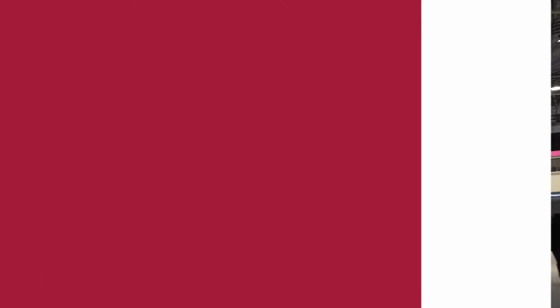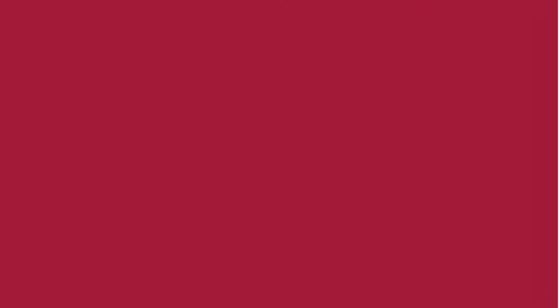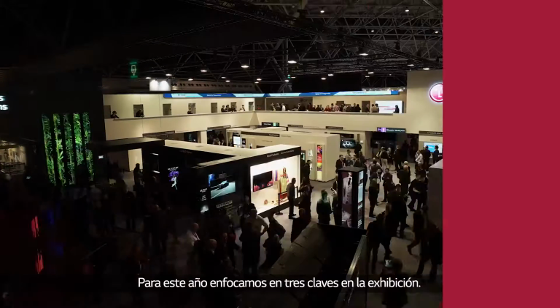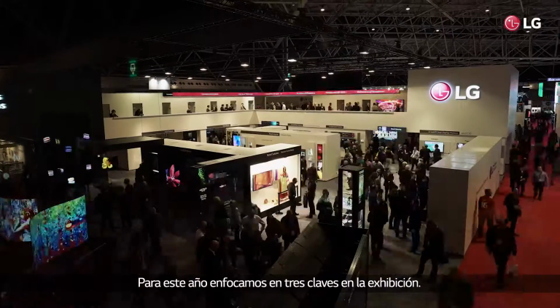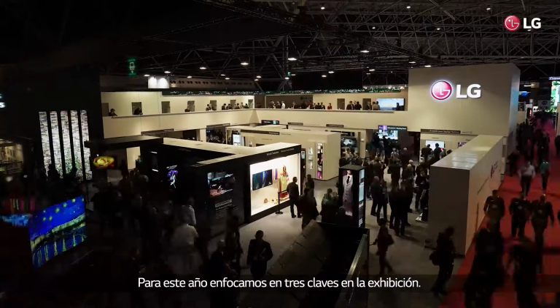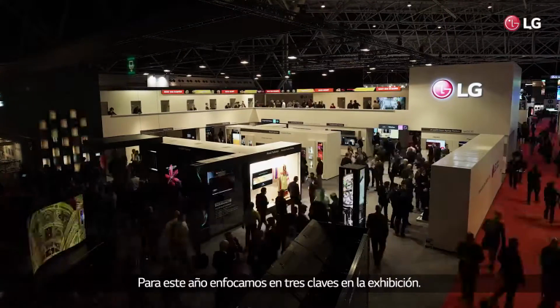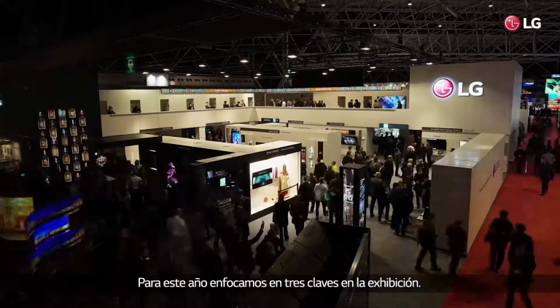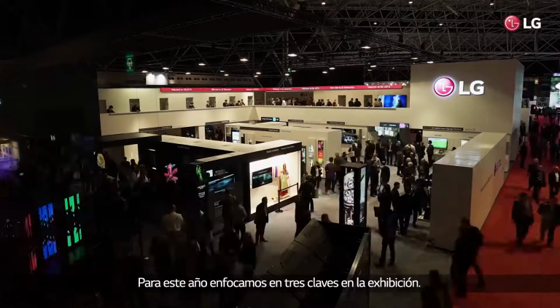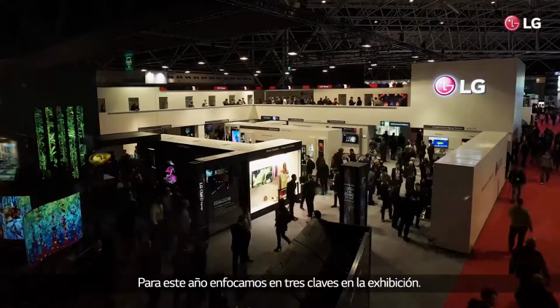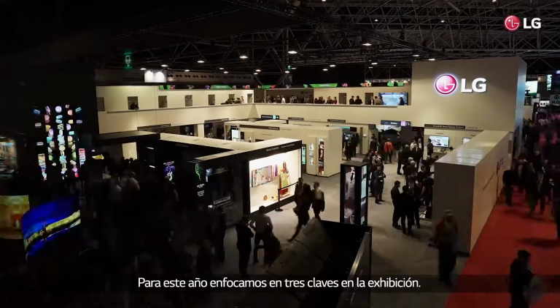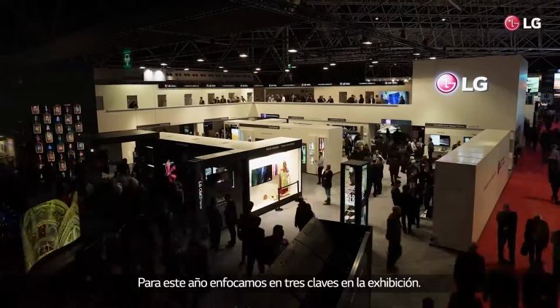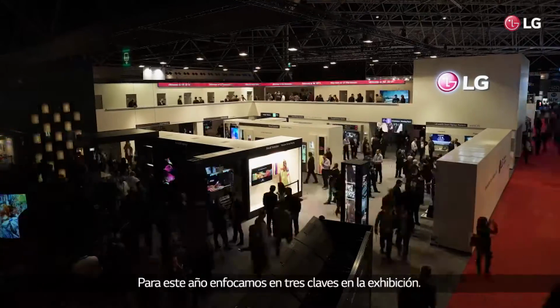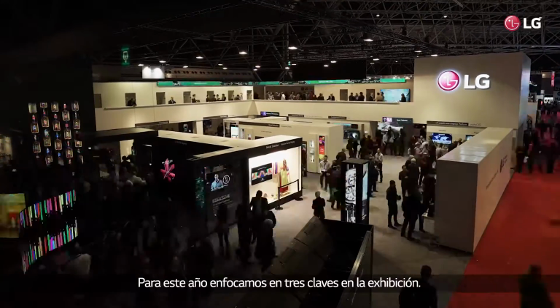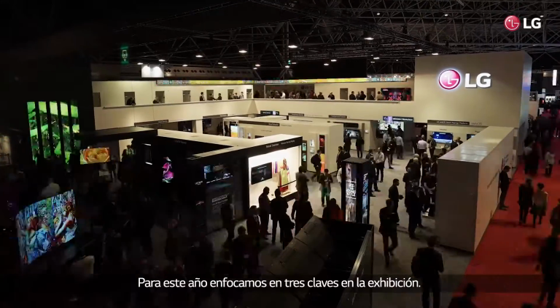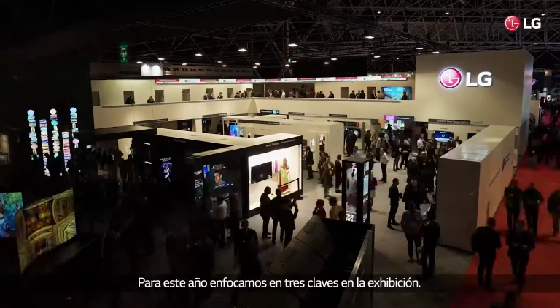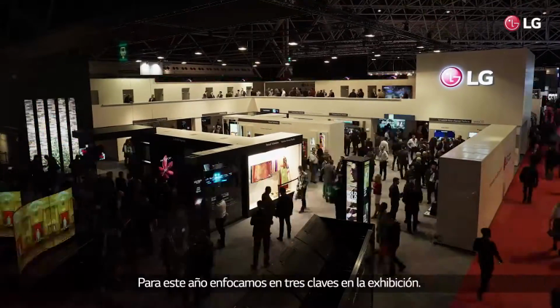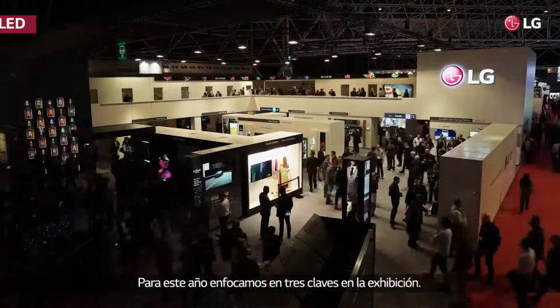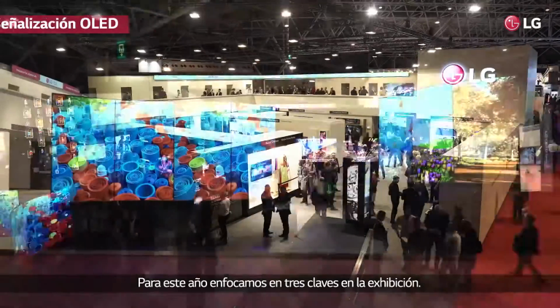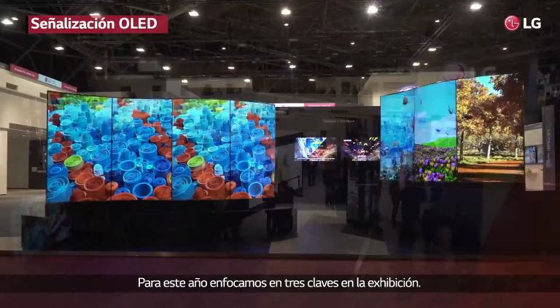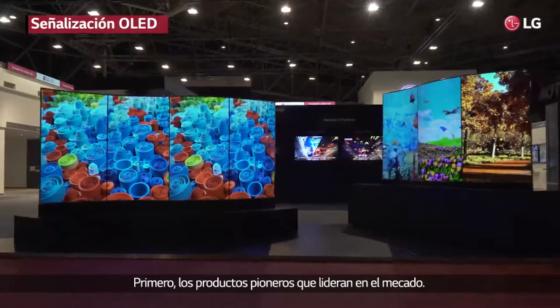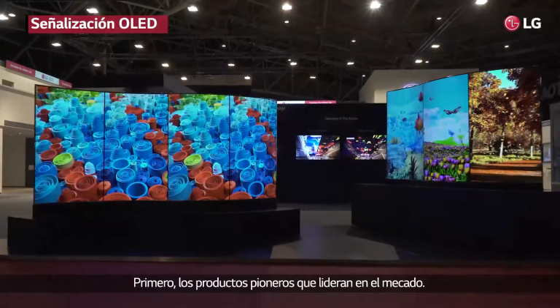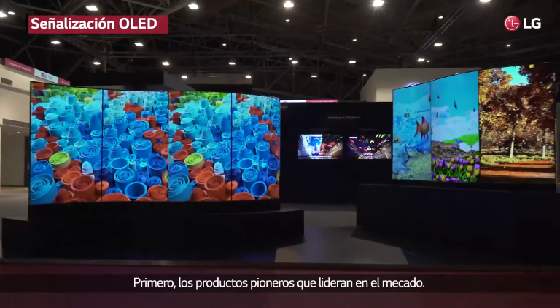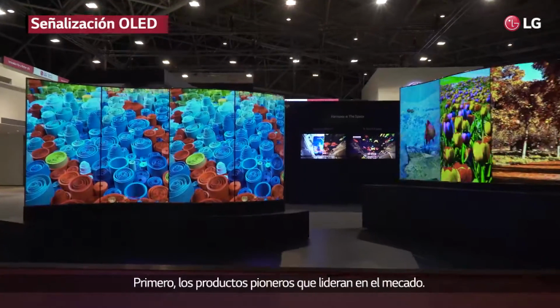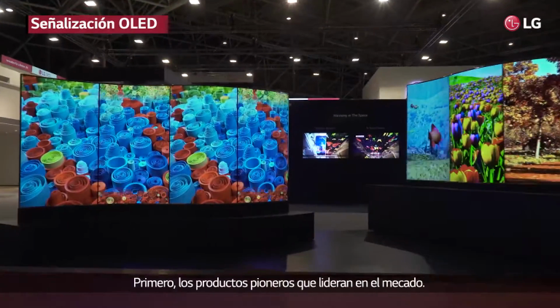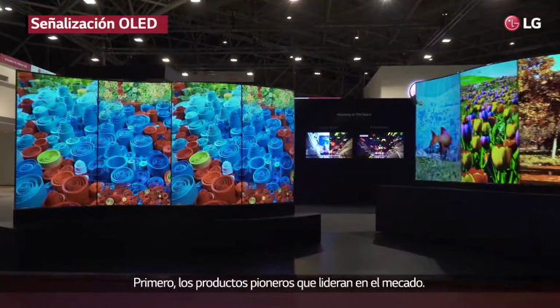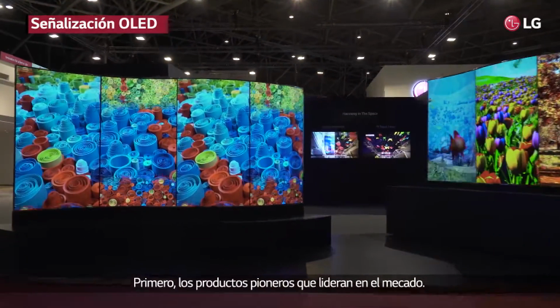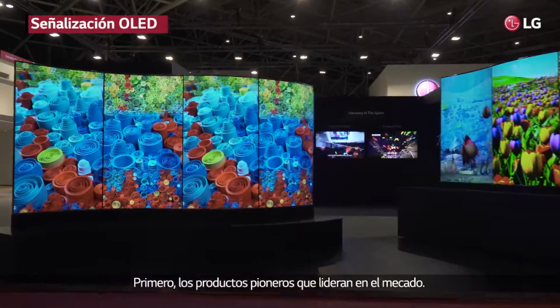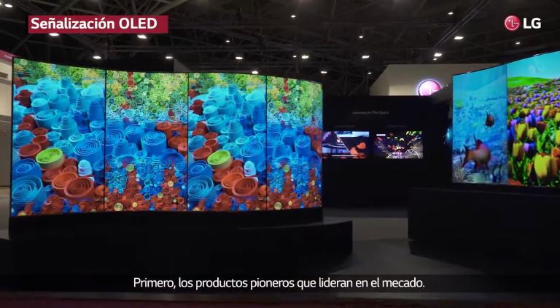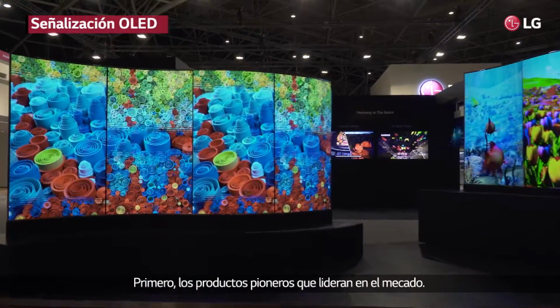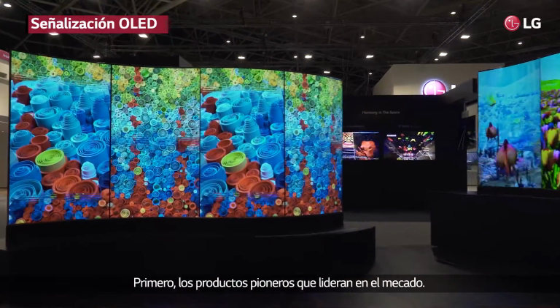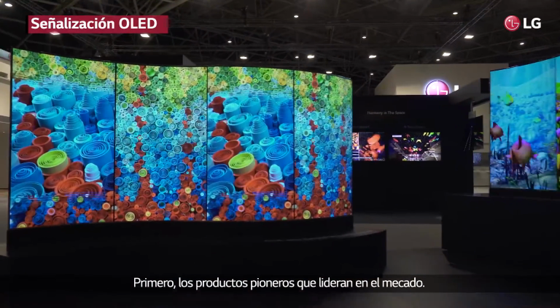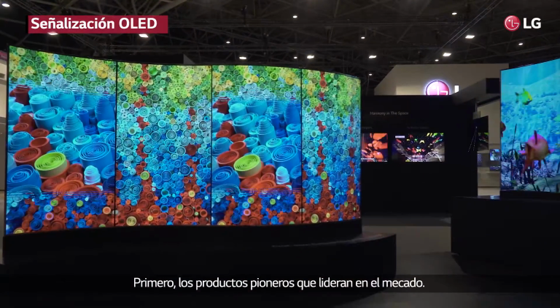For this year we have focused on three key exhibits. First, the world's first market-leading products.